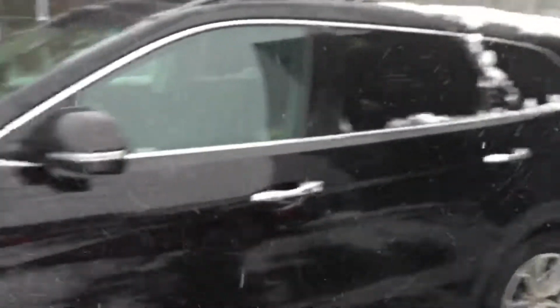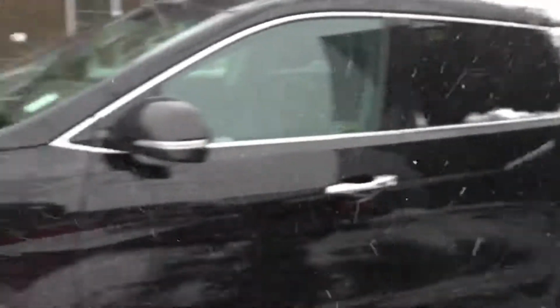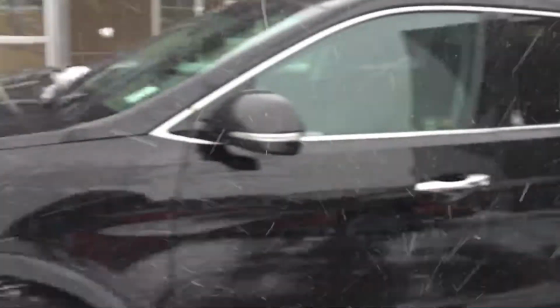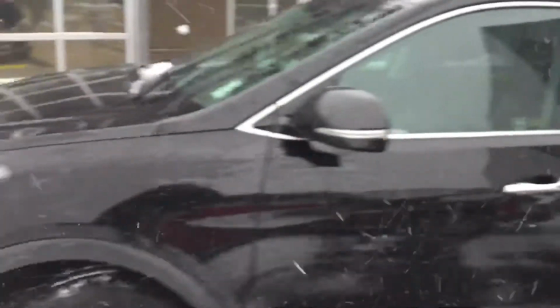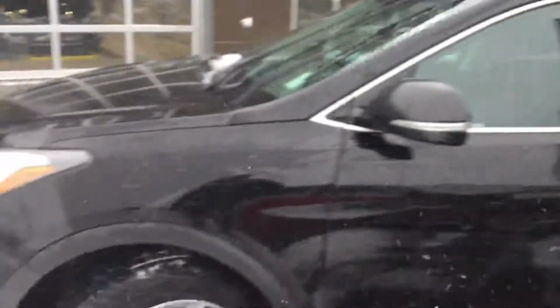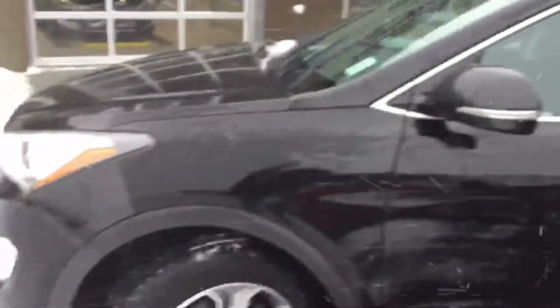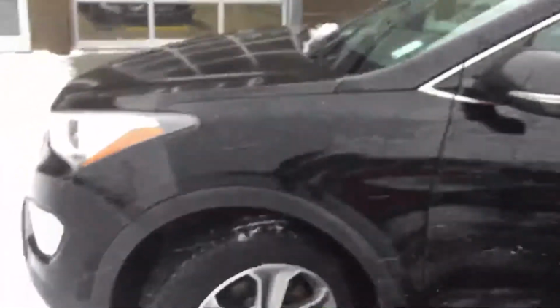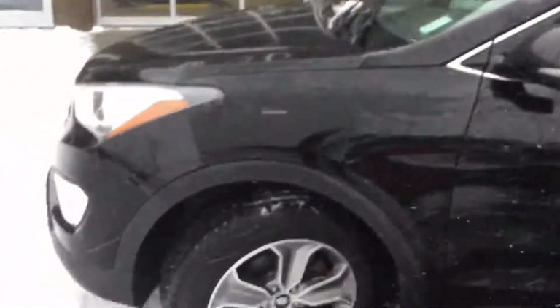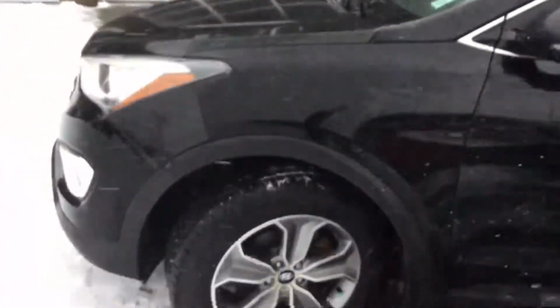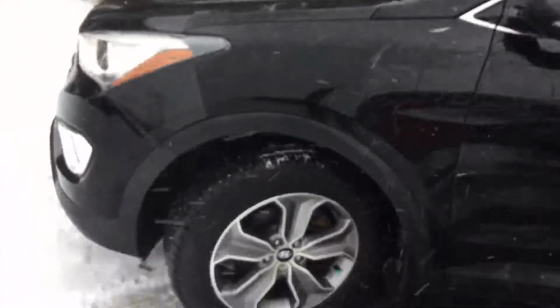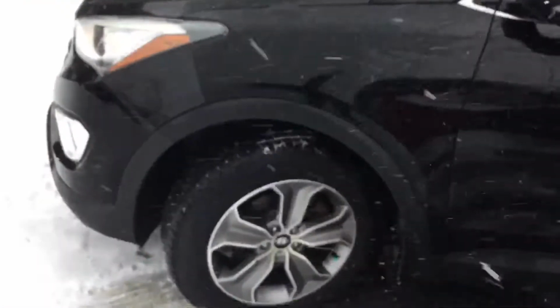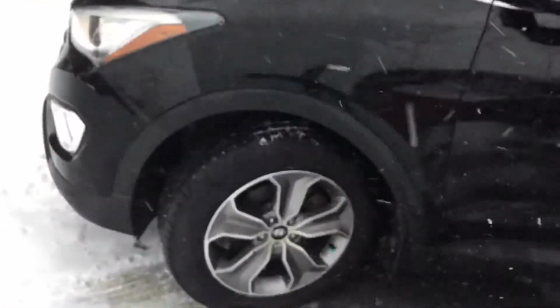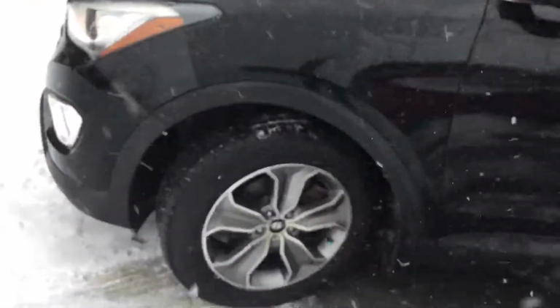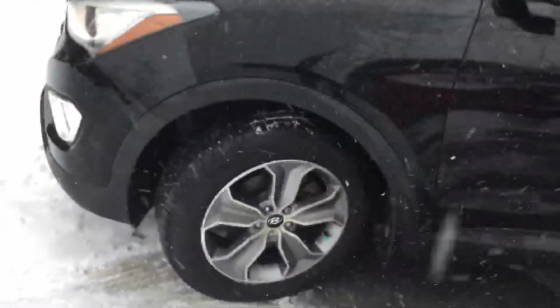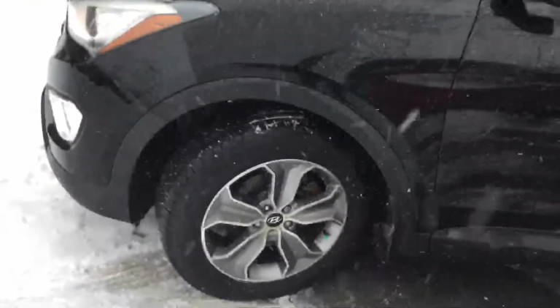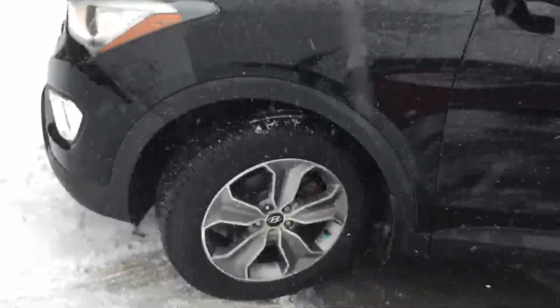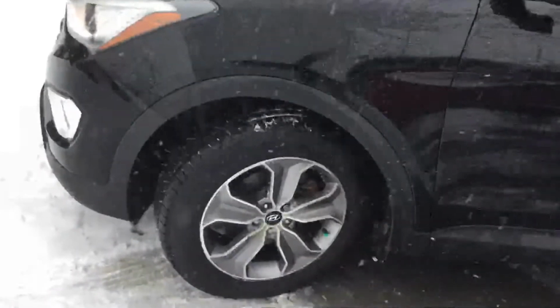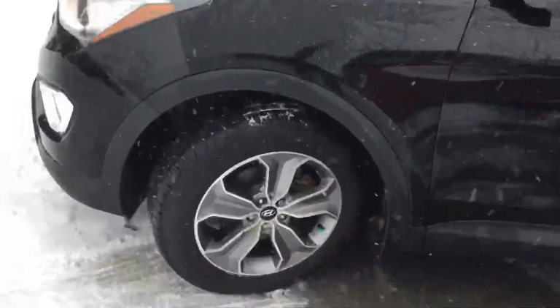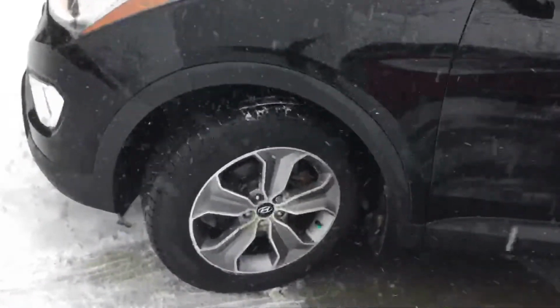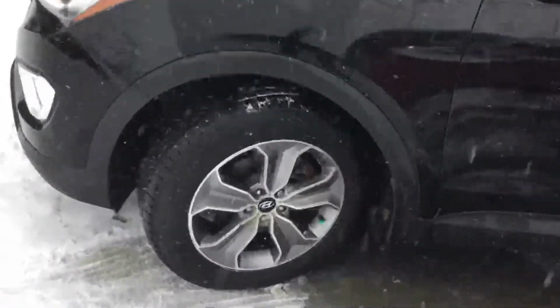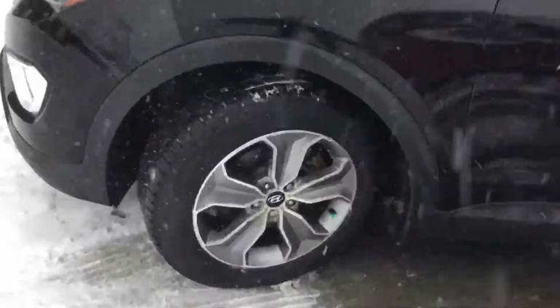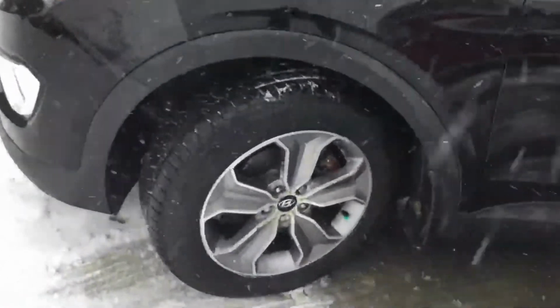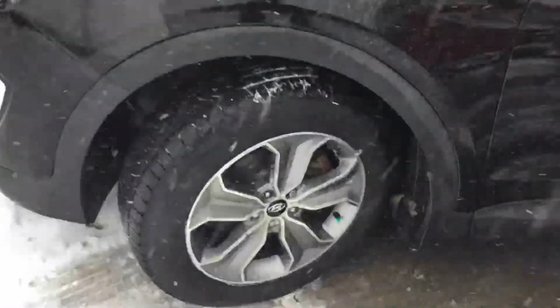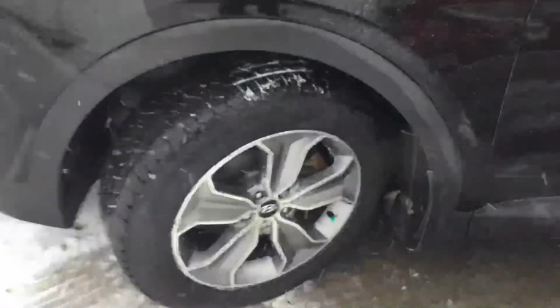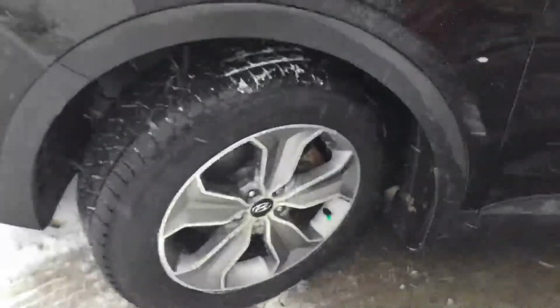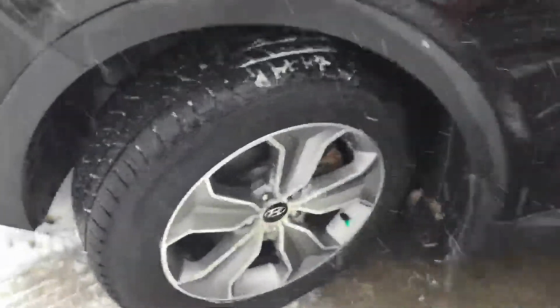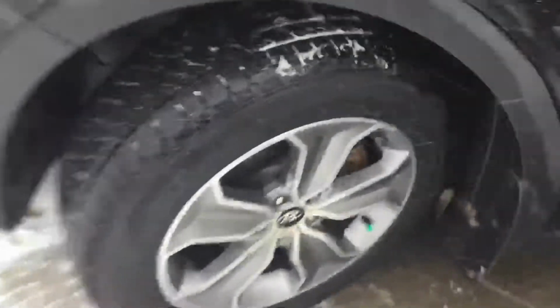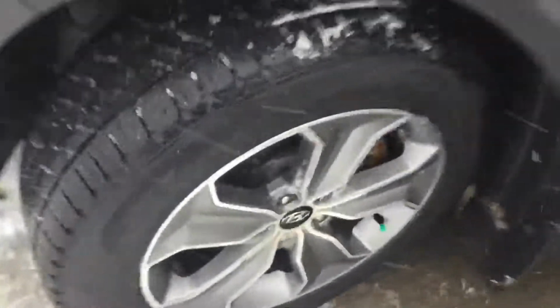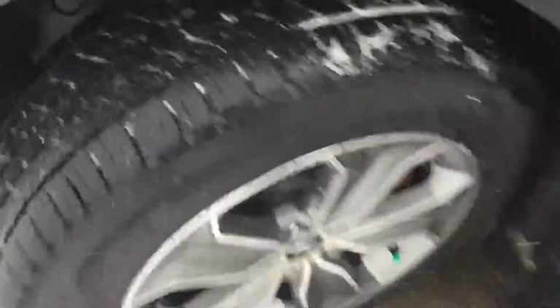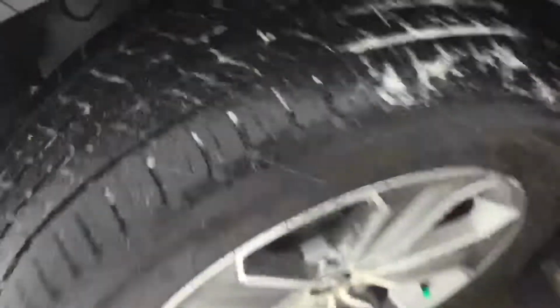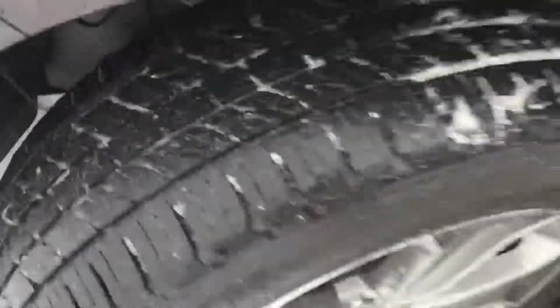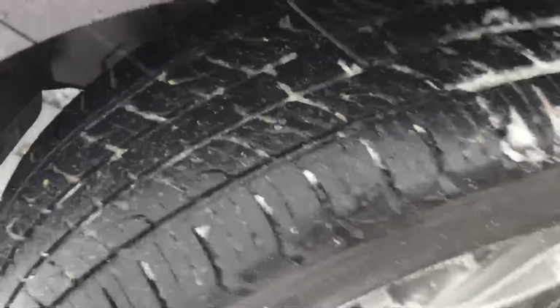It looks to be in great condition as you can see — plenty of grip left on these tires, take a look at that.